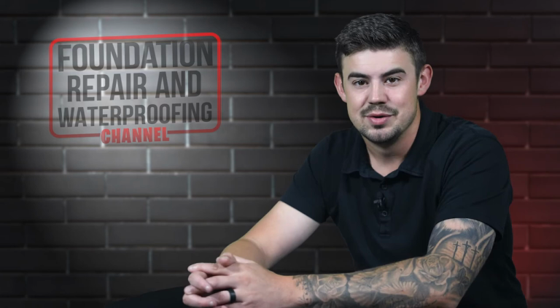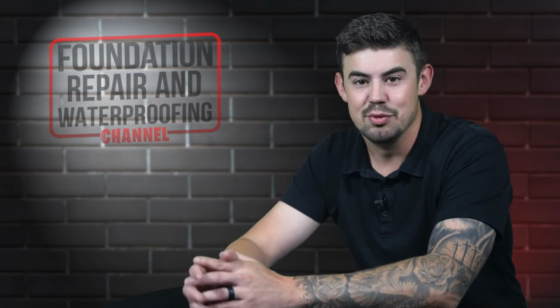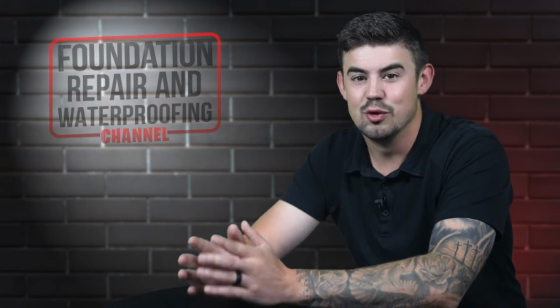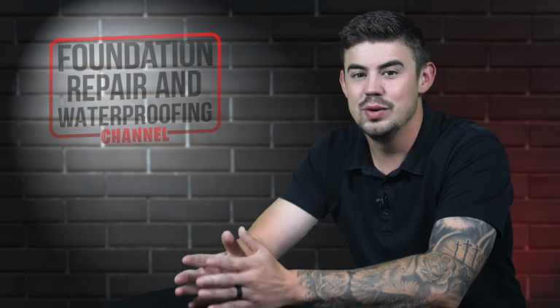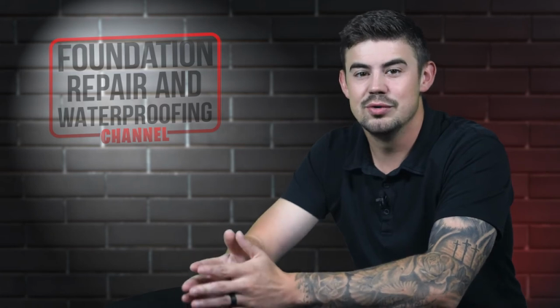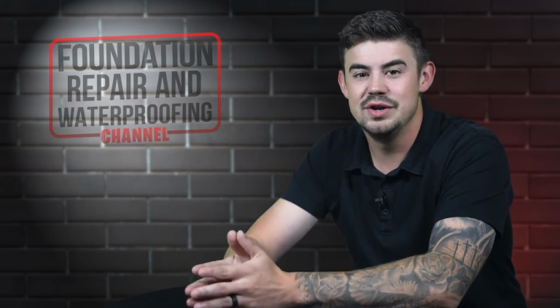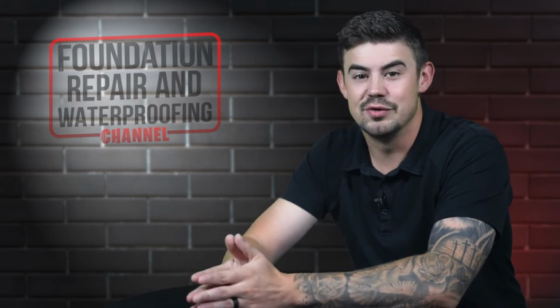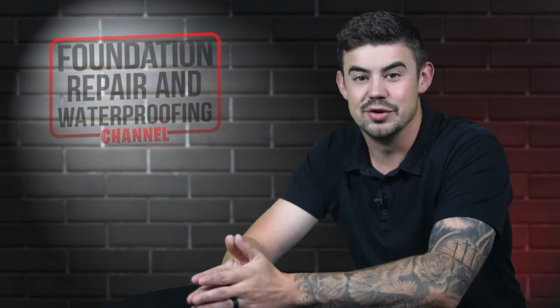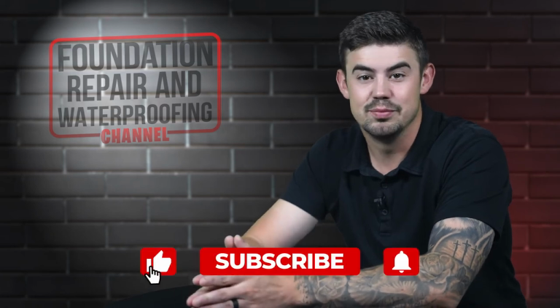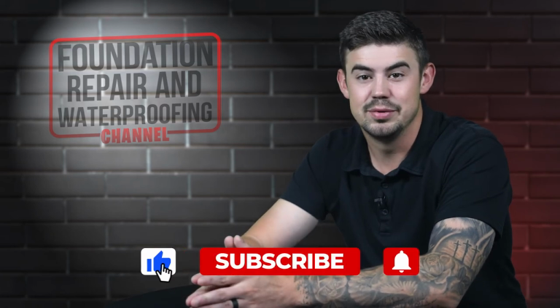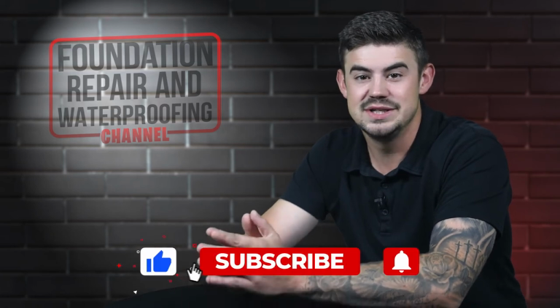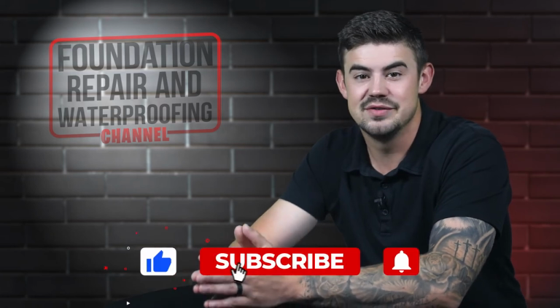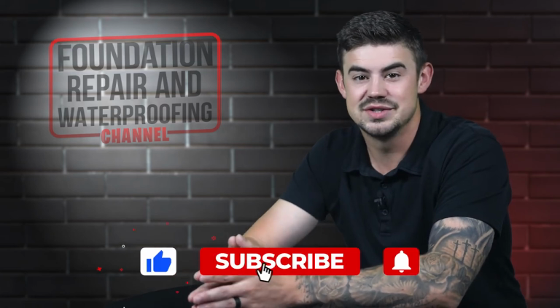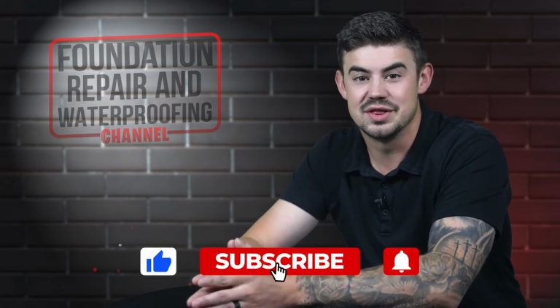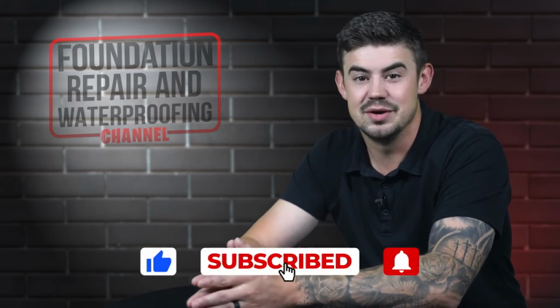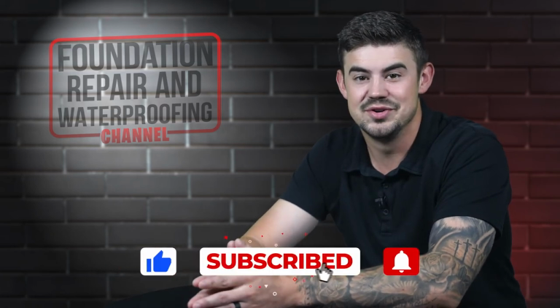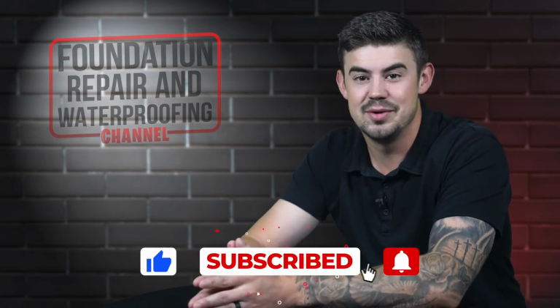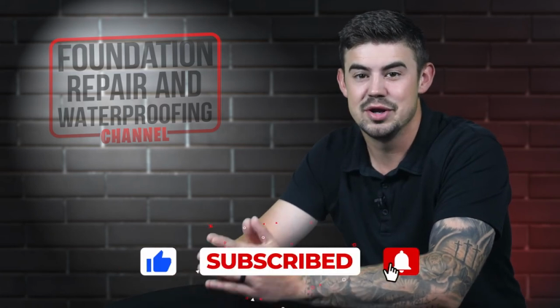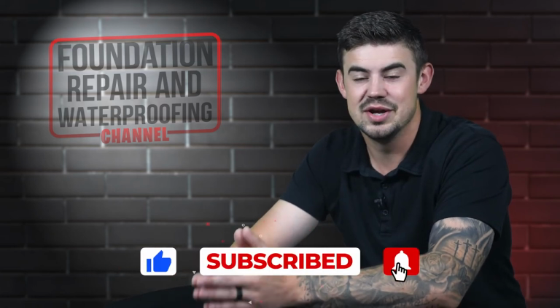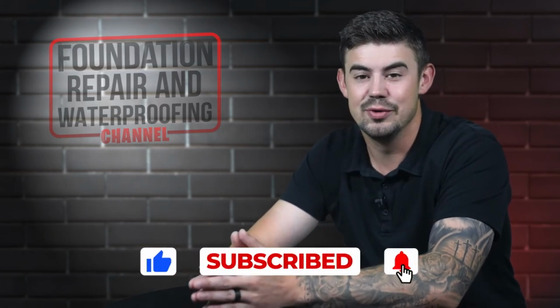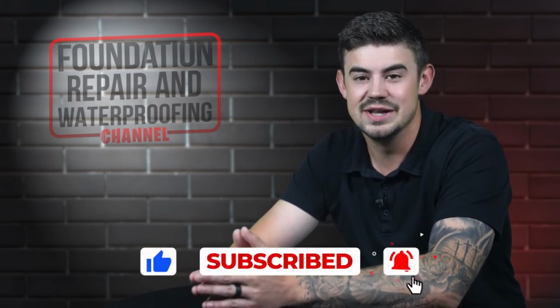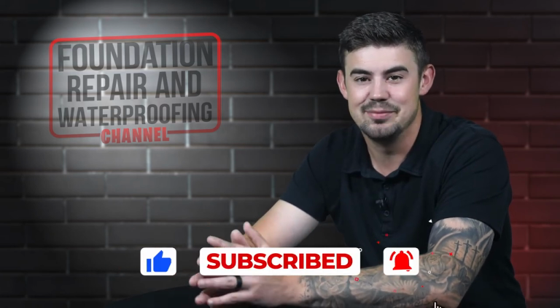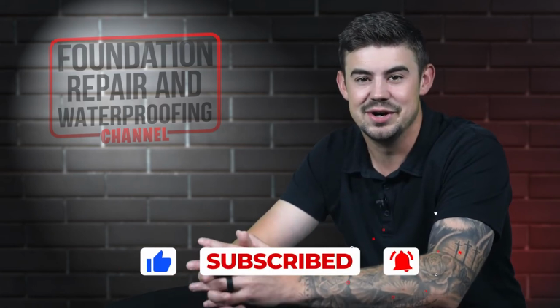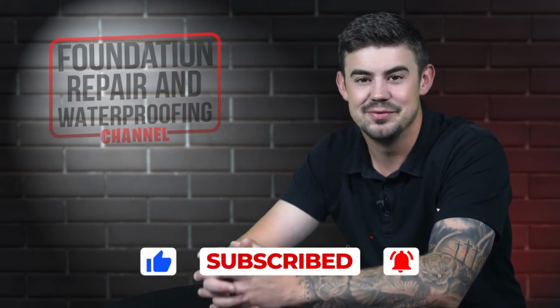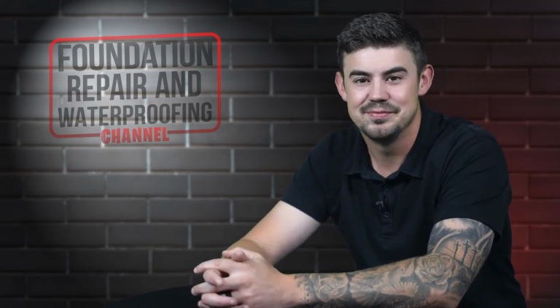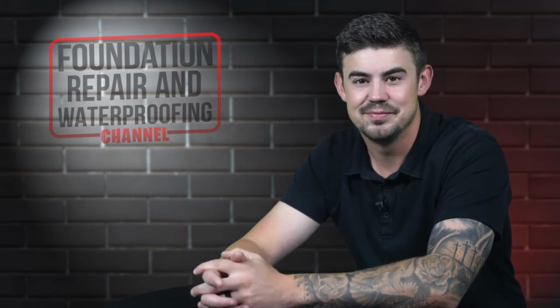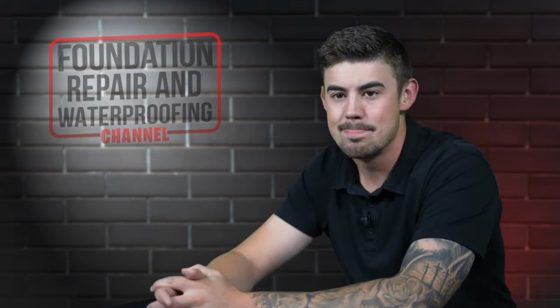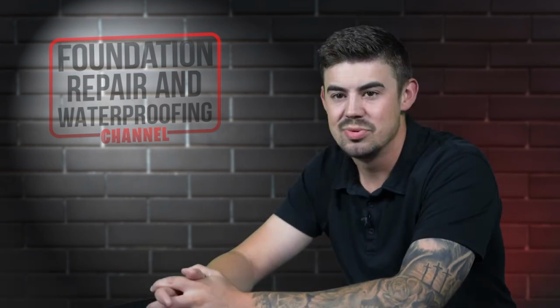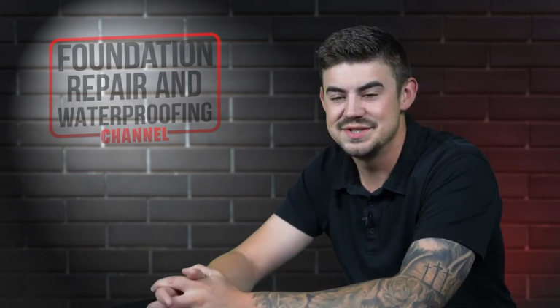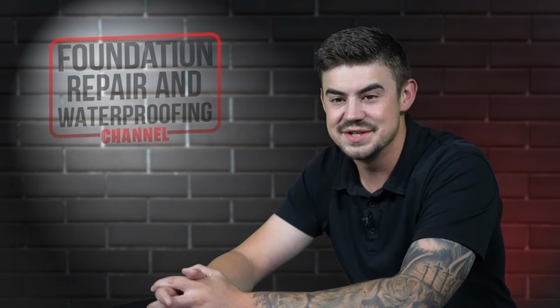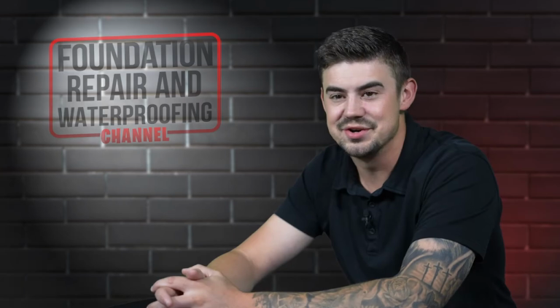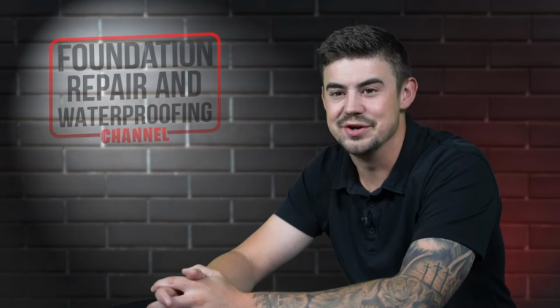Before we go any further, please give us a thumbs up and ring that bell. Let's get started.